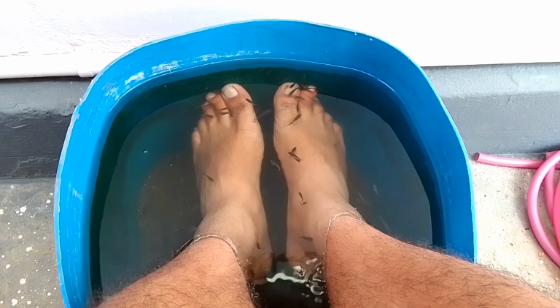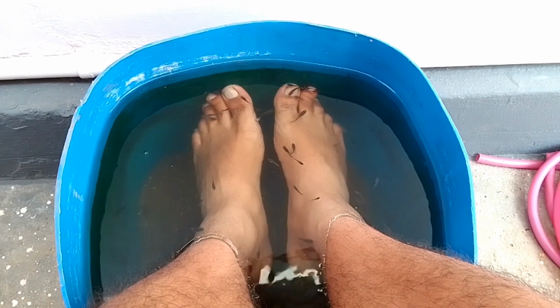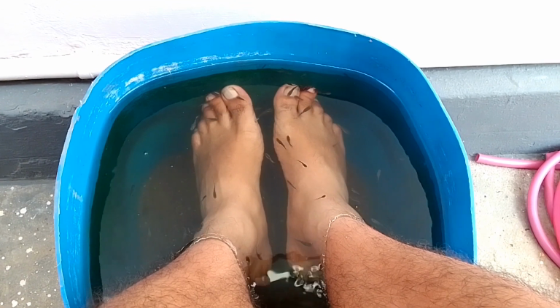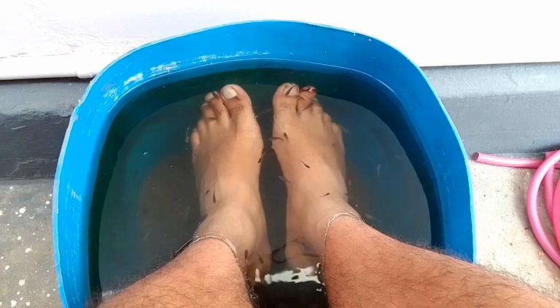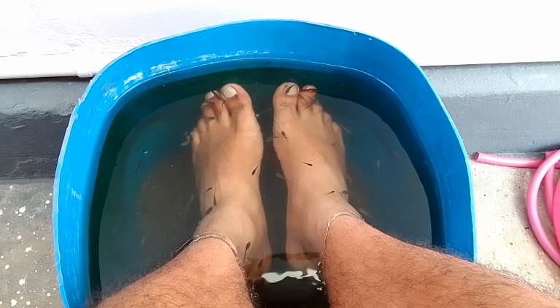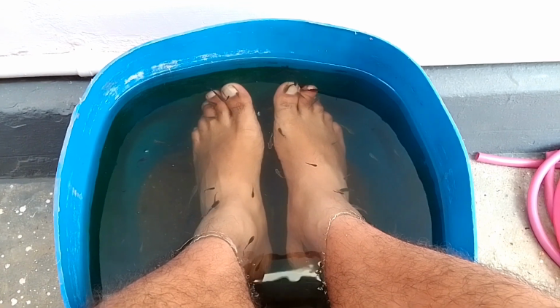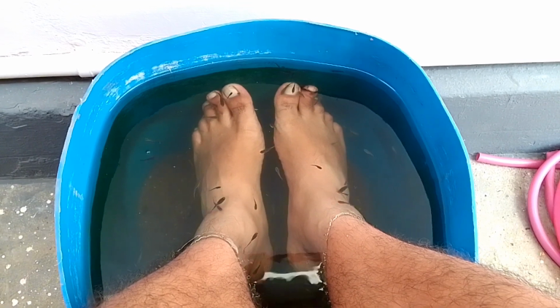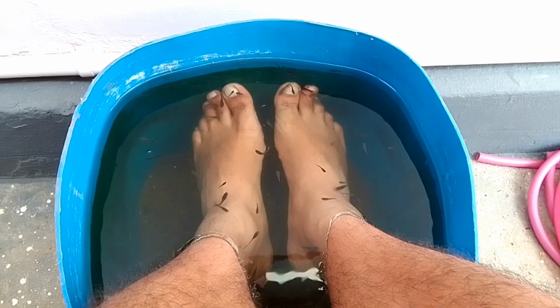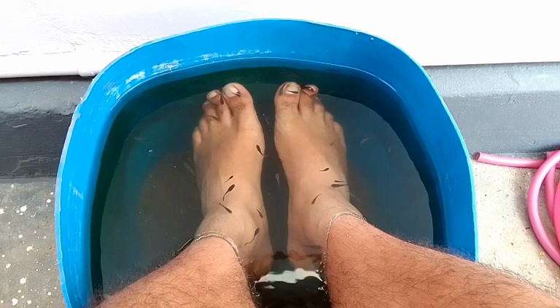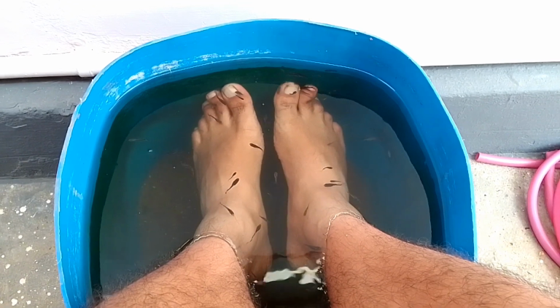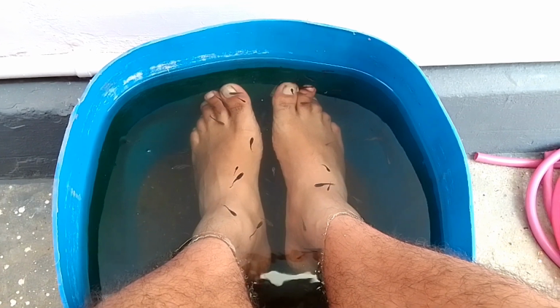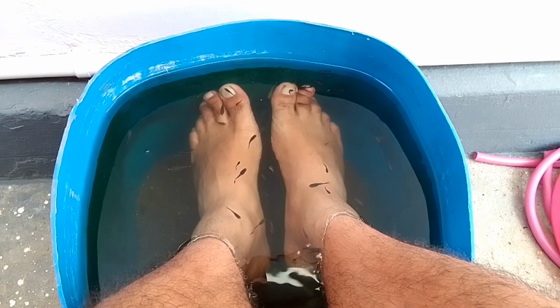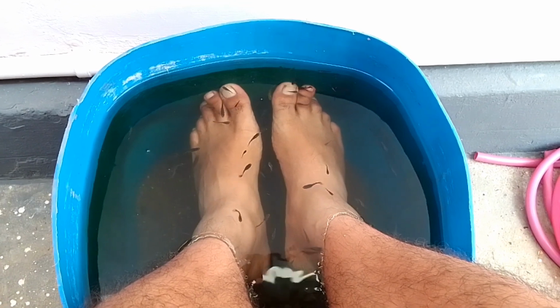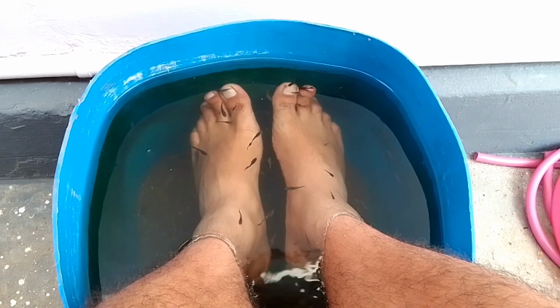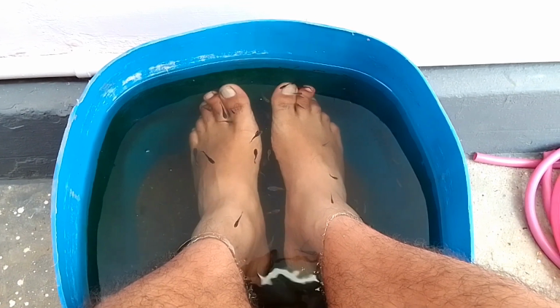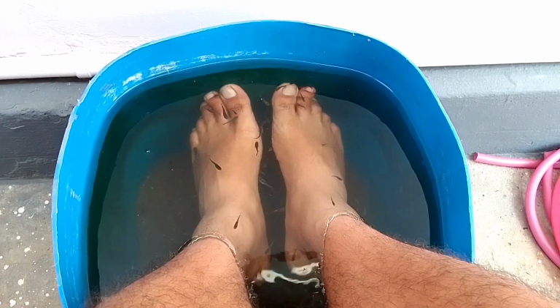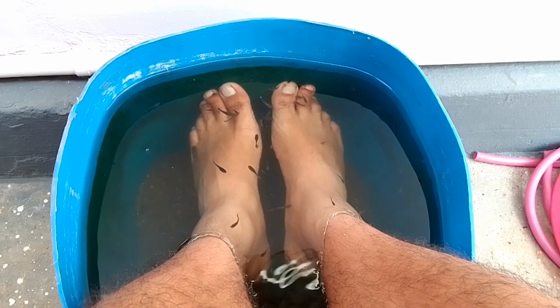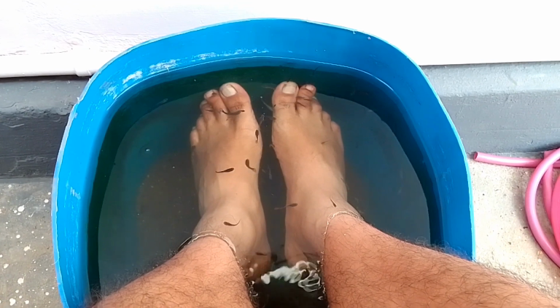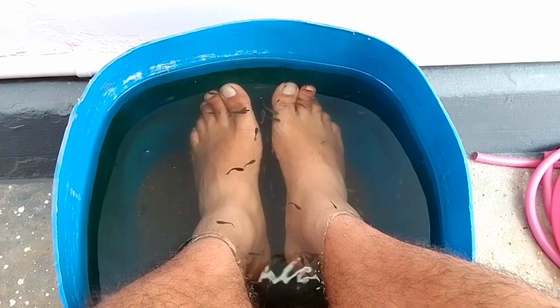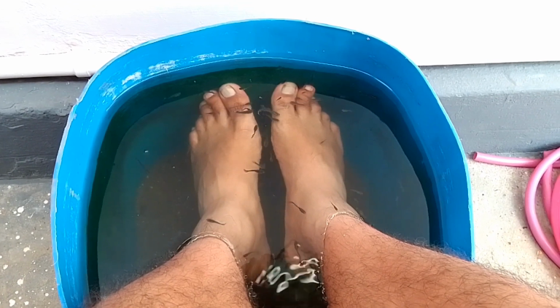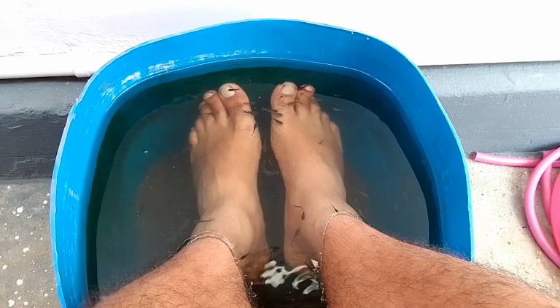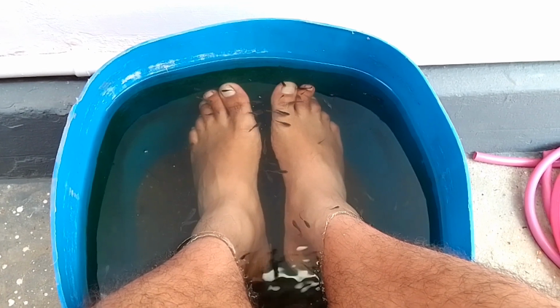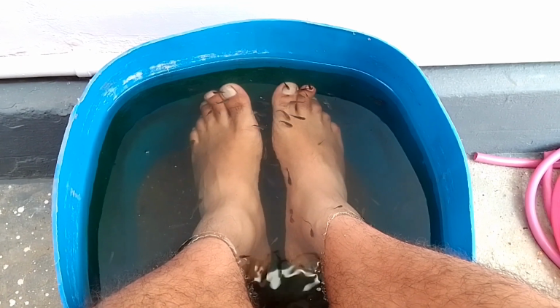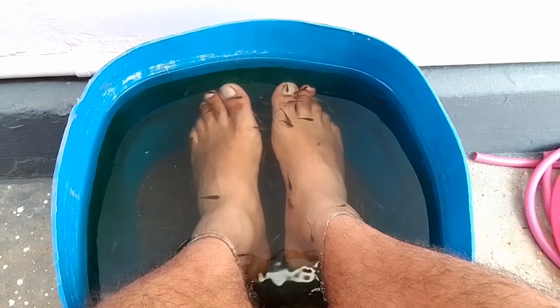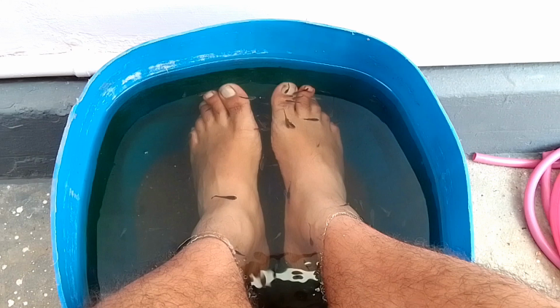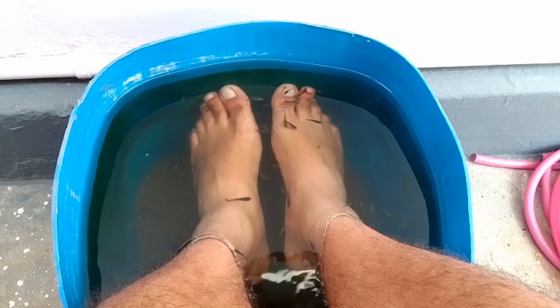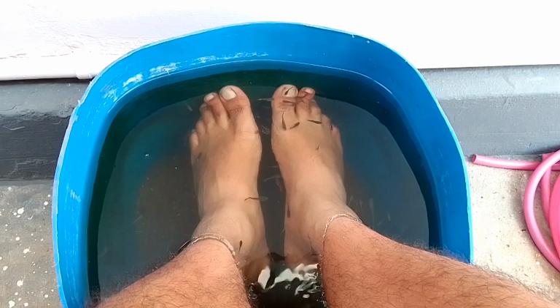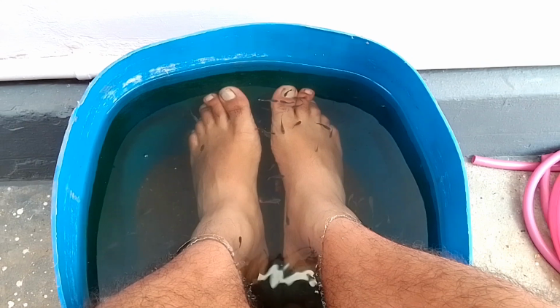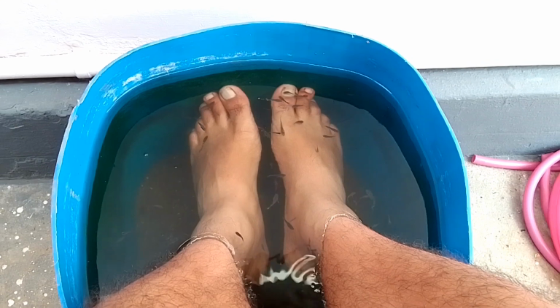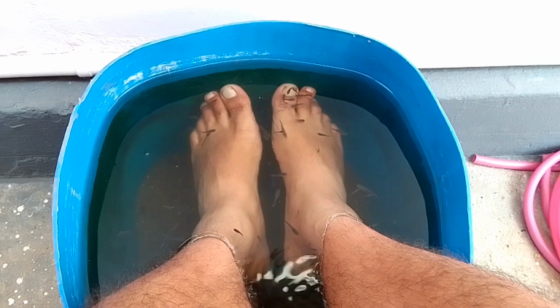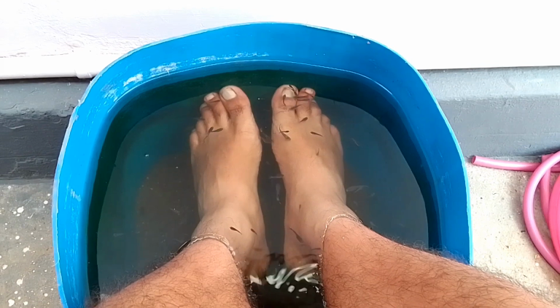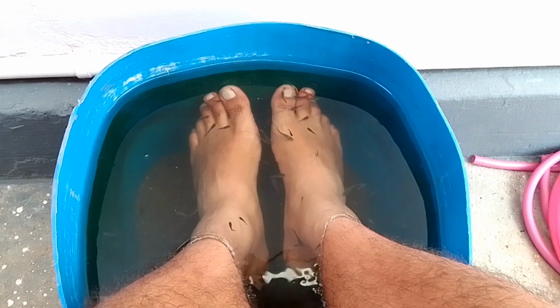If you want to see that, you will see that there is a patient from the right side.